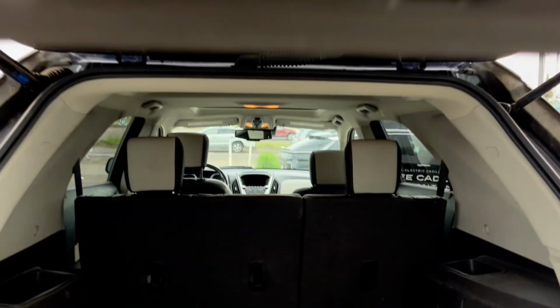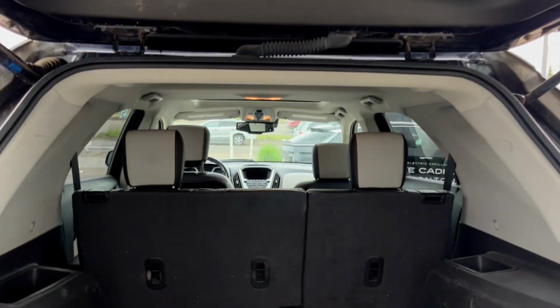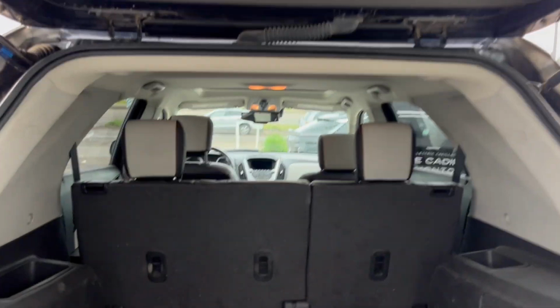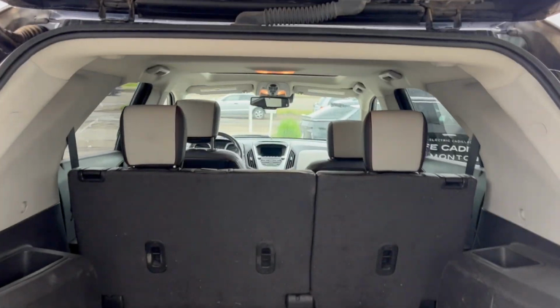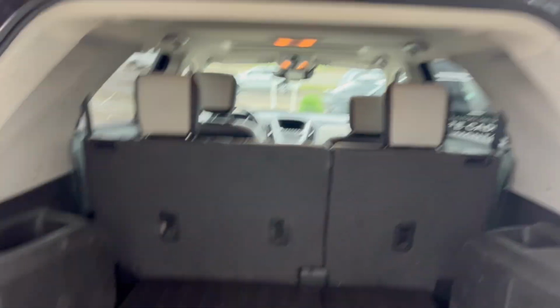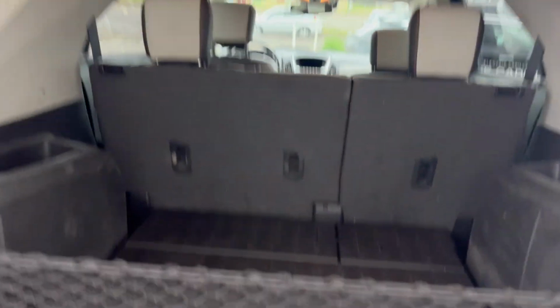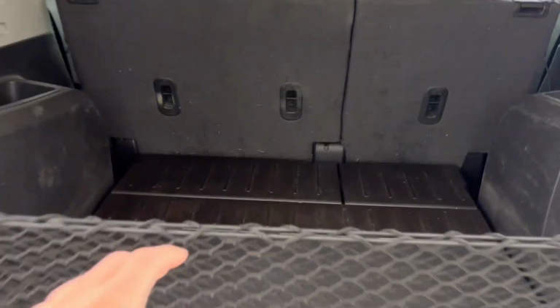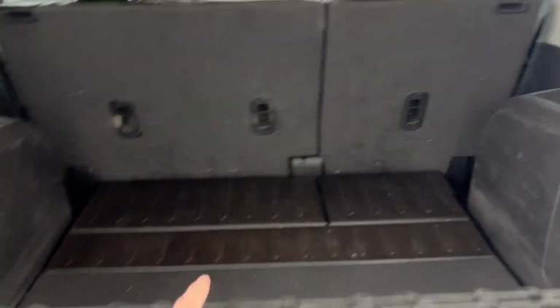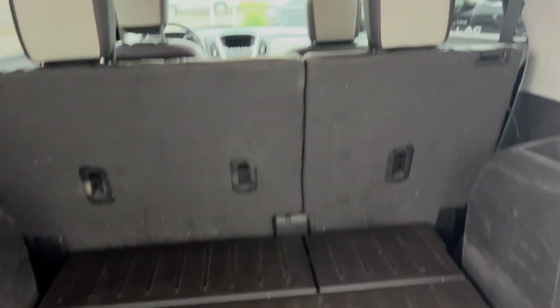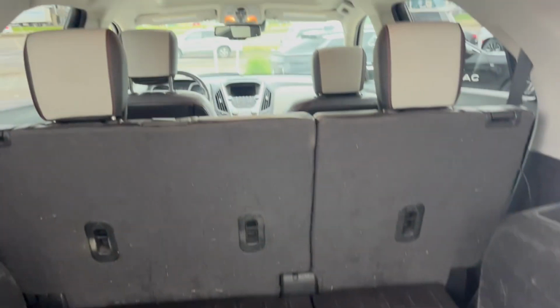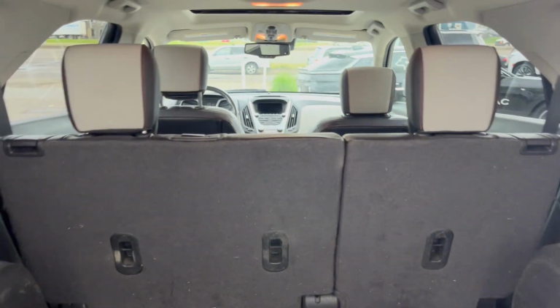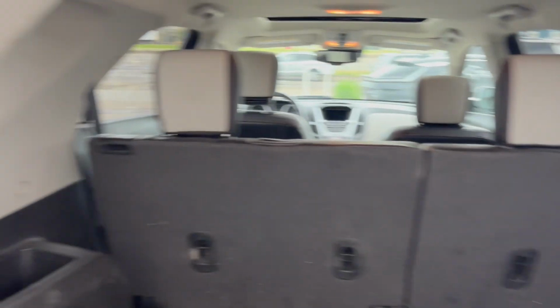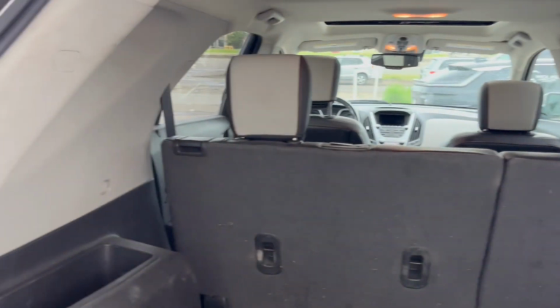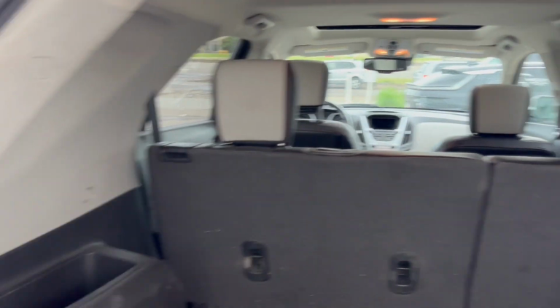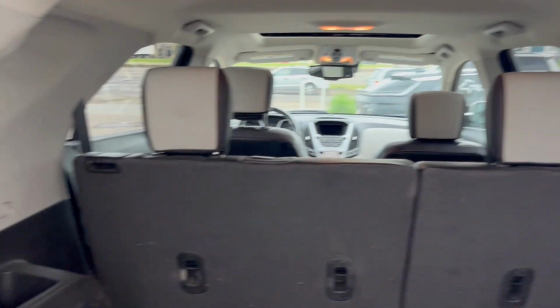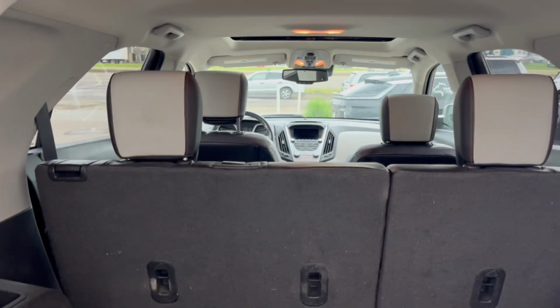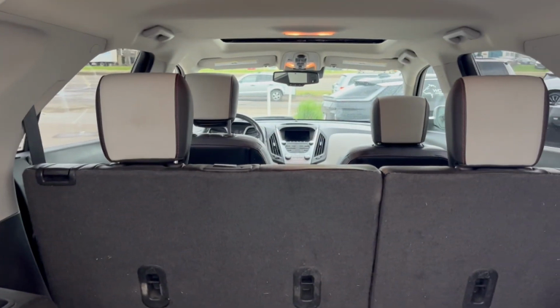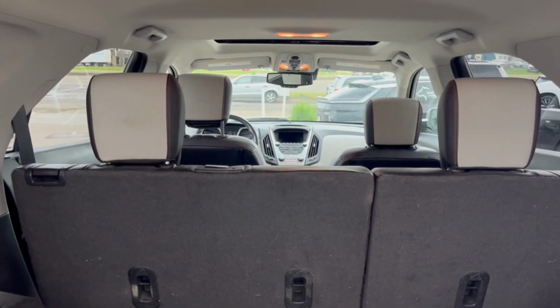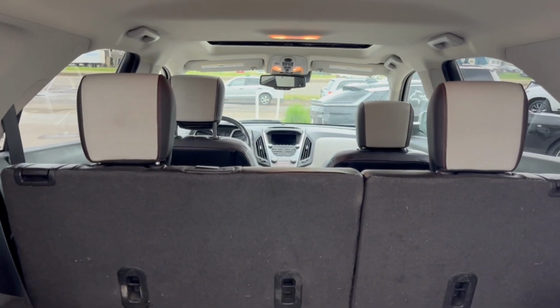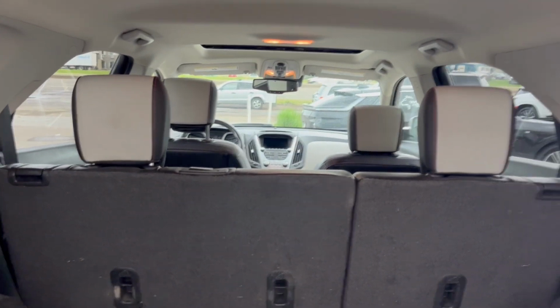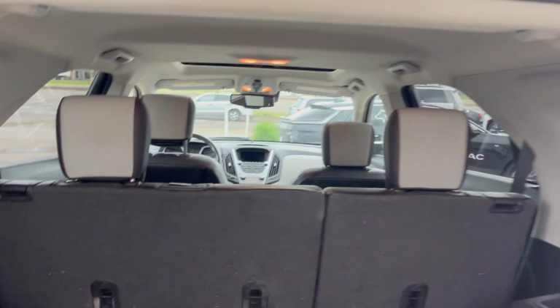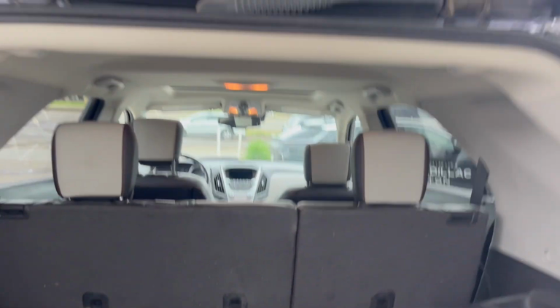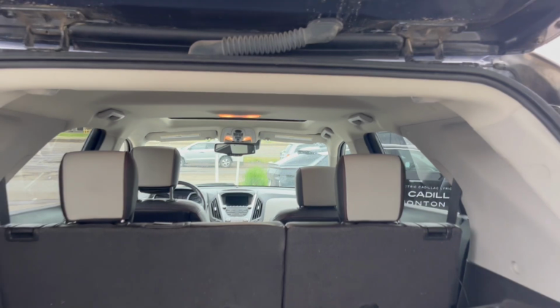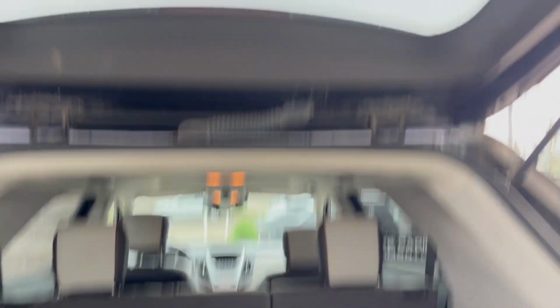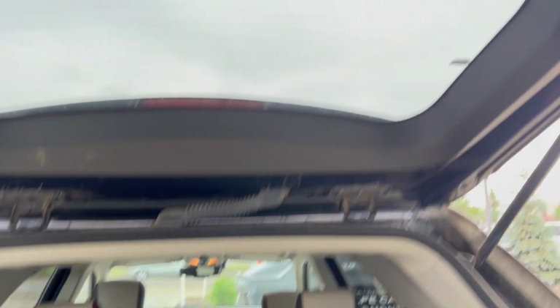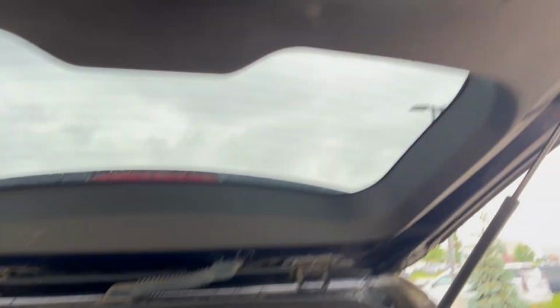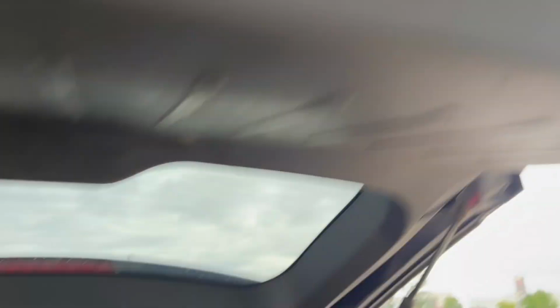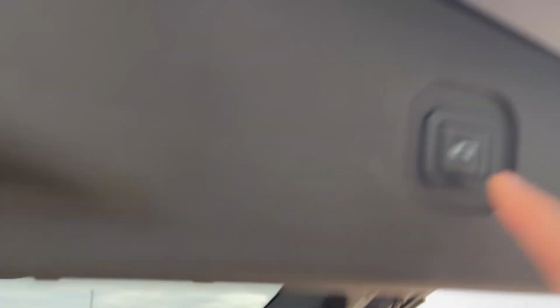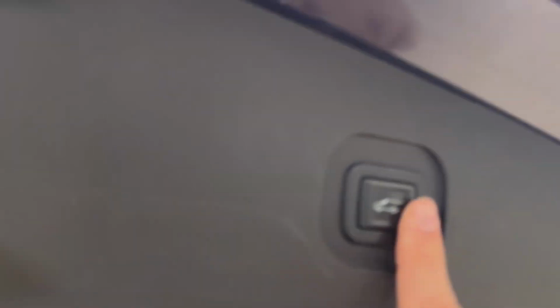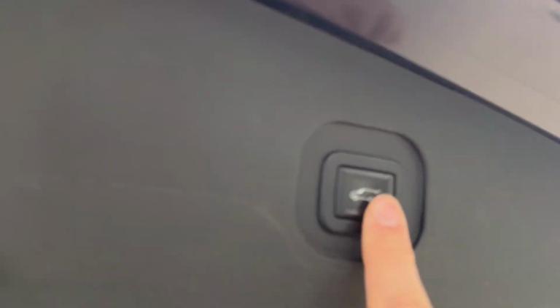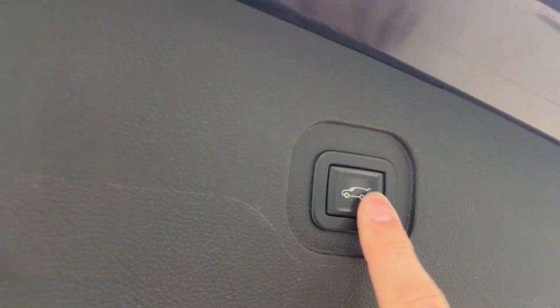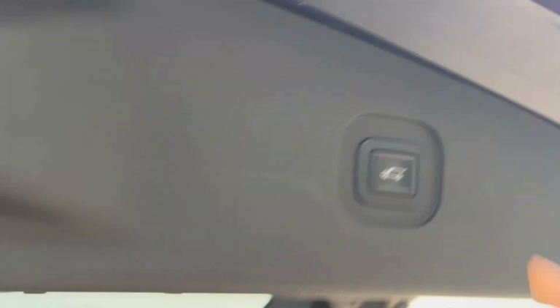We have a rear cargo net, tons of storage space back here, and we can close it up by just pushing the button.